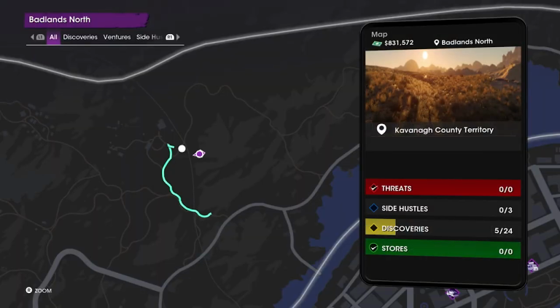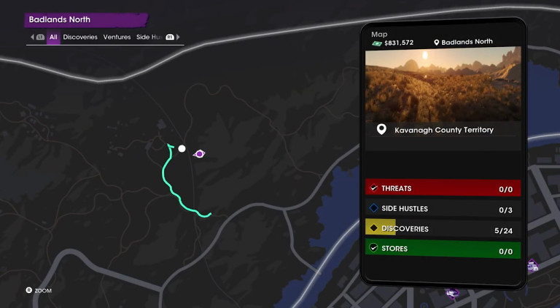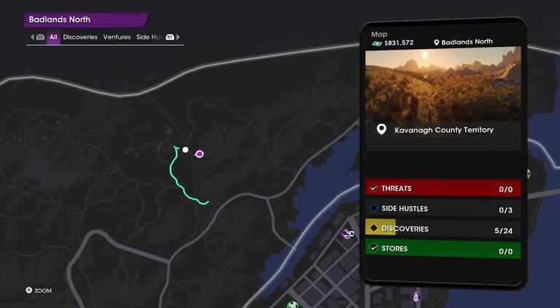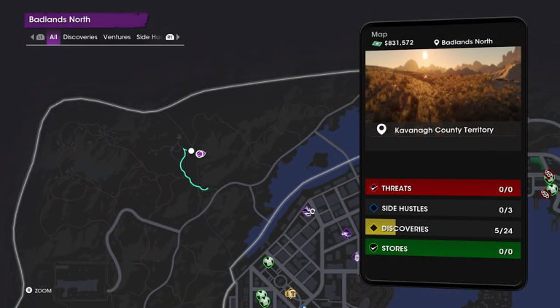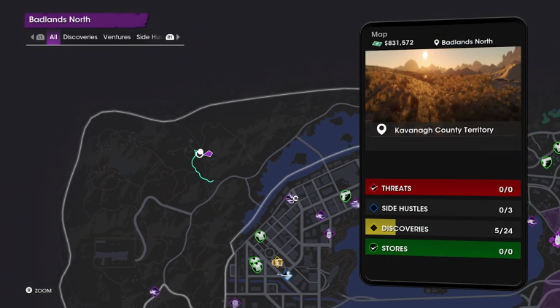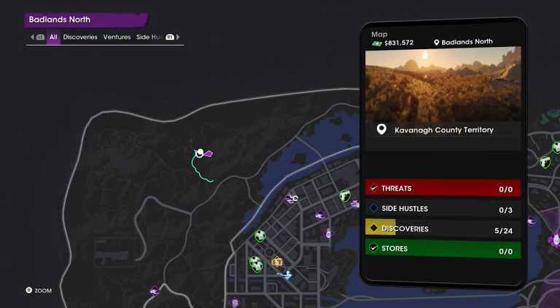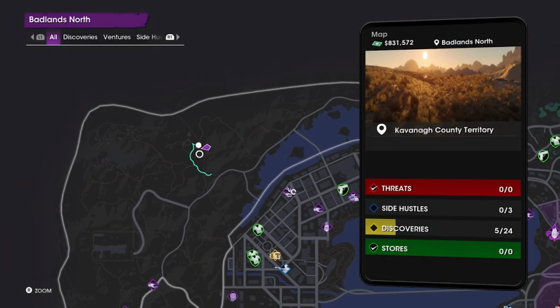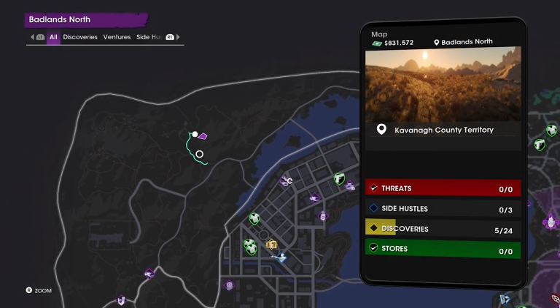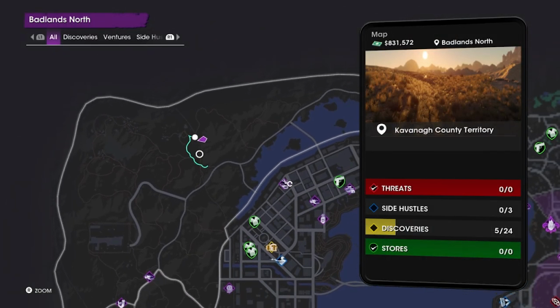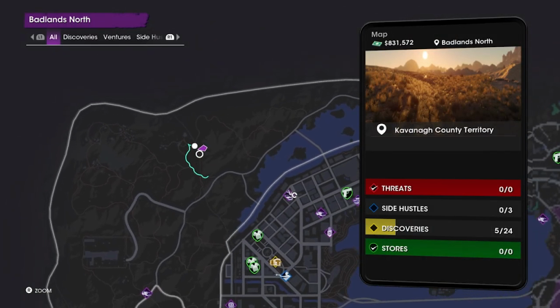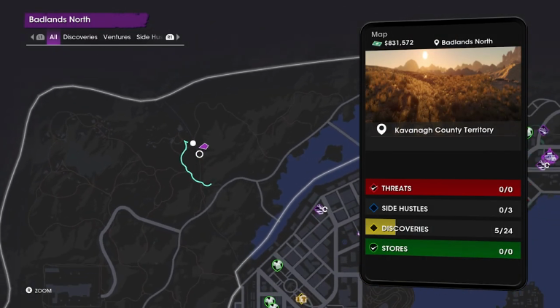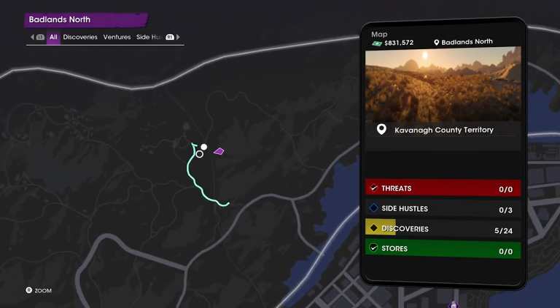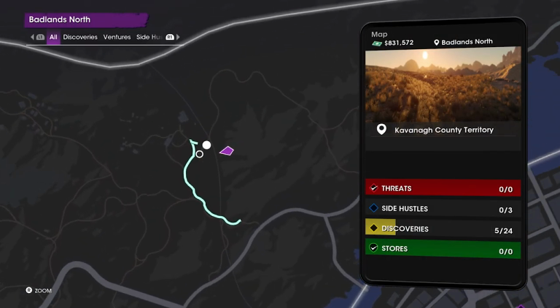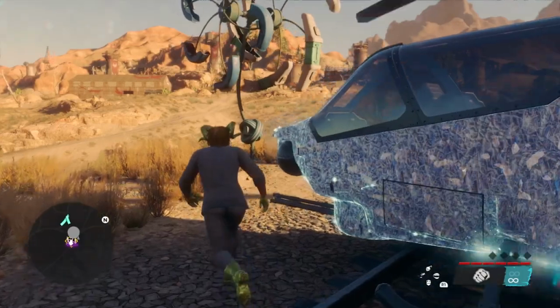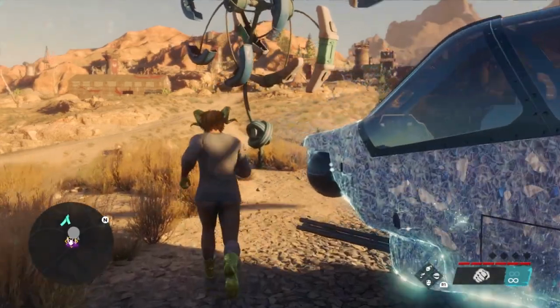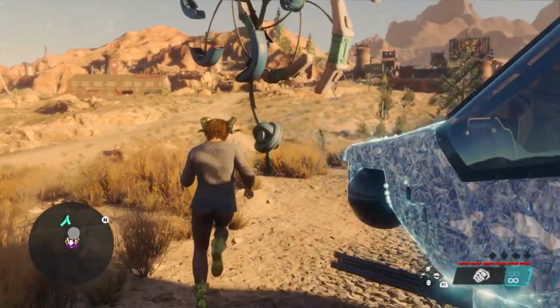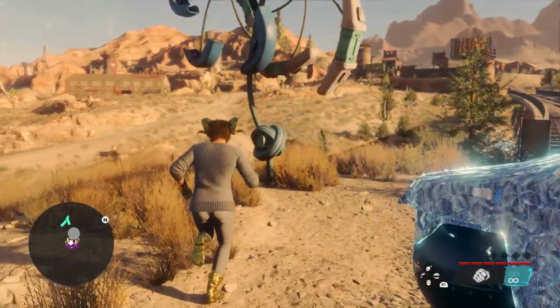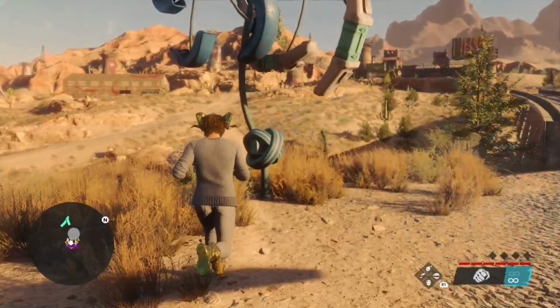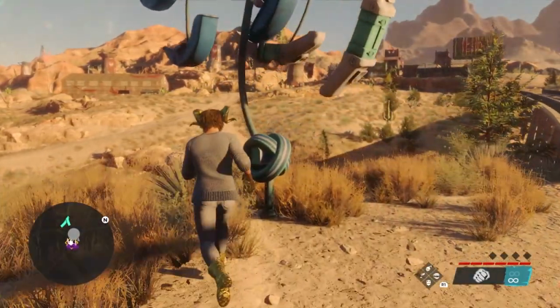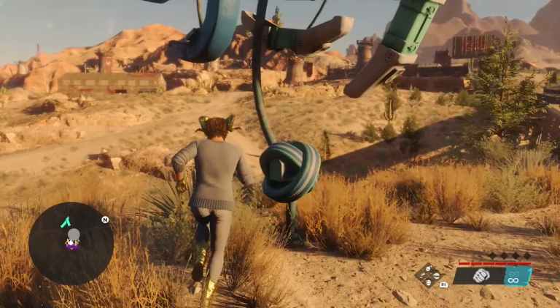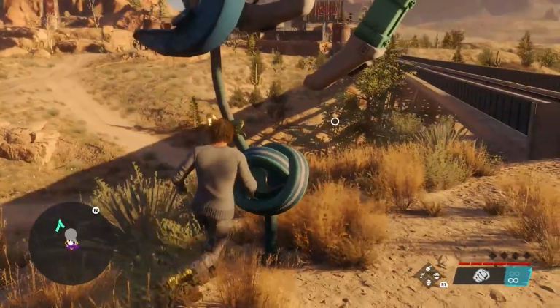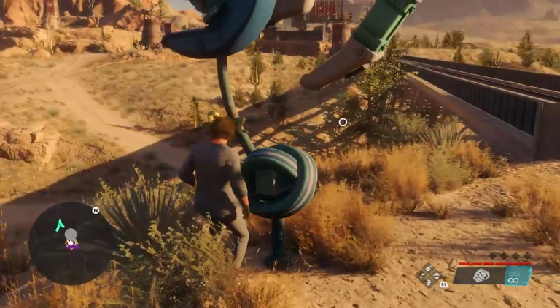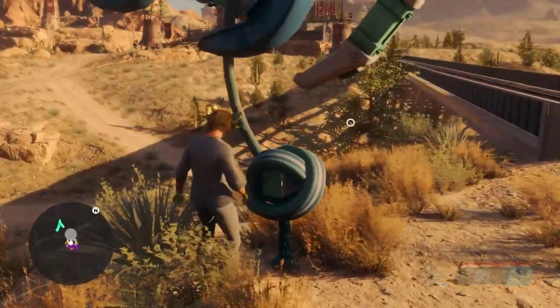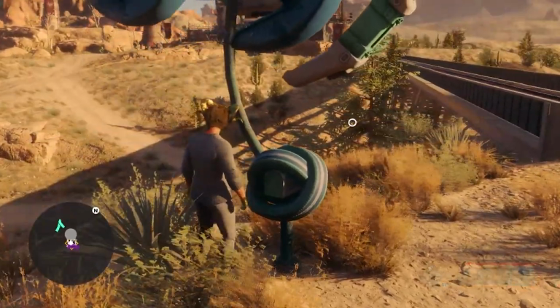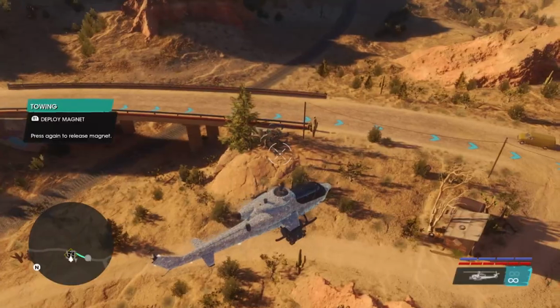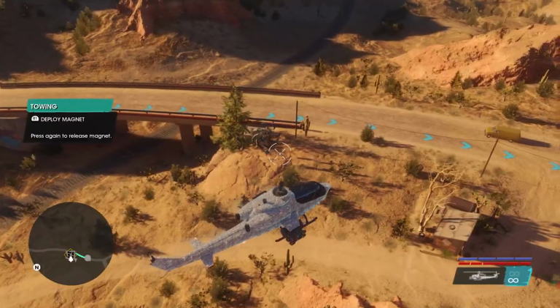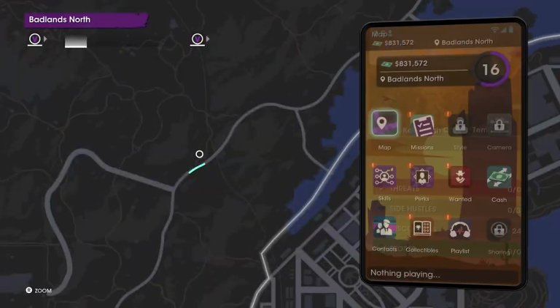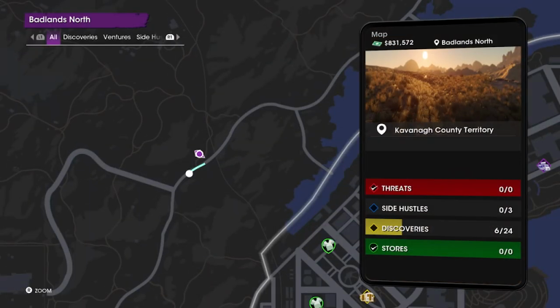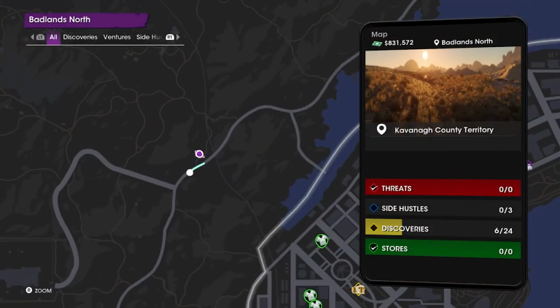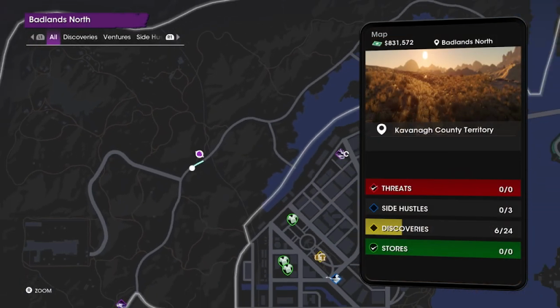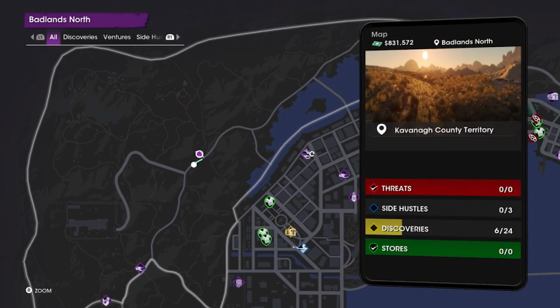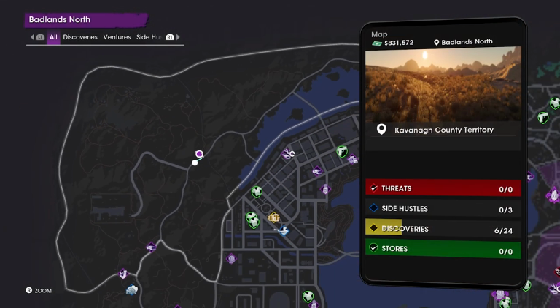Next, come to this location for the first car part. After you've interacted with the mailbox sign — the spinning thing — come to the second location and do the same.